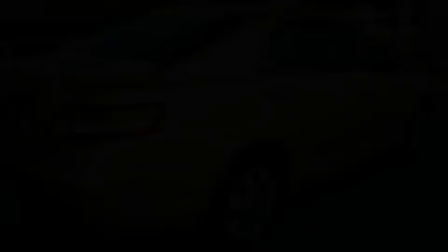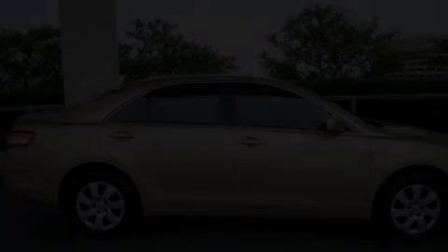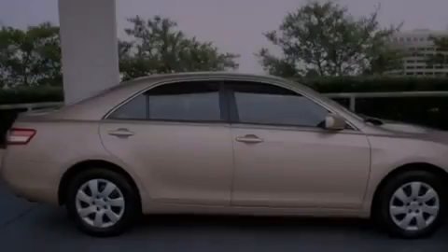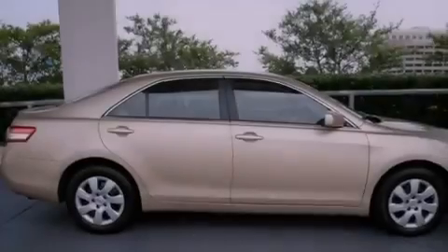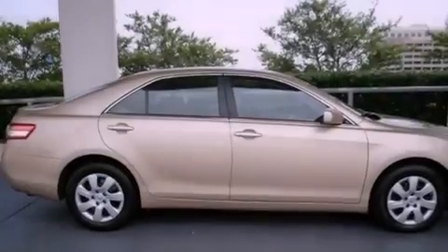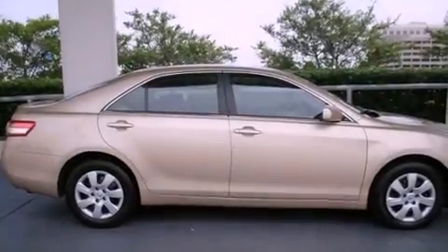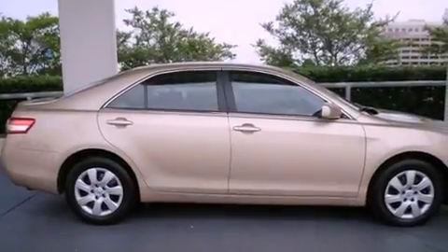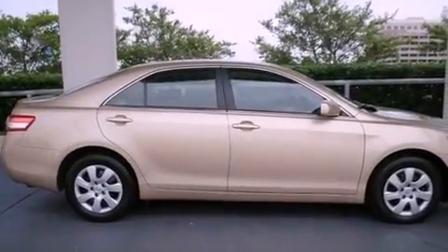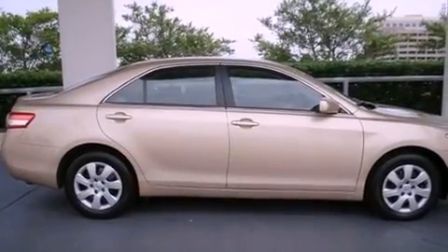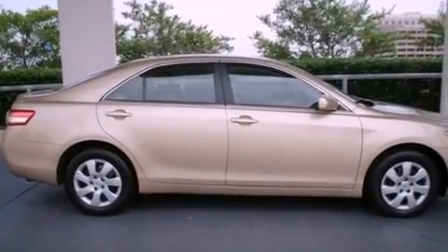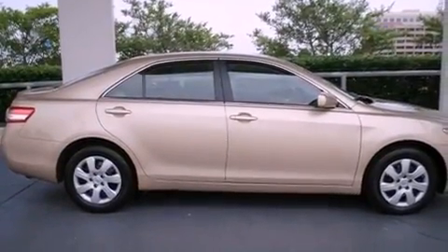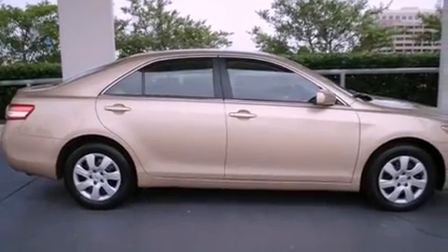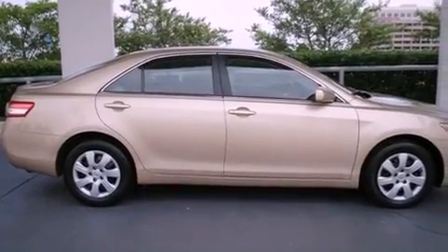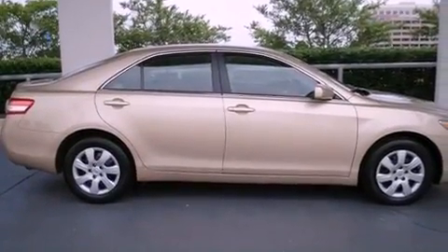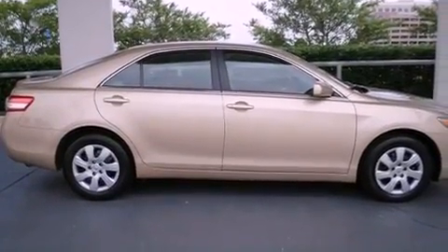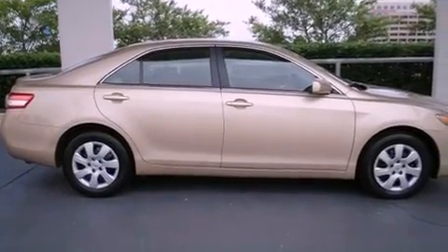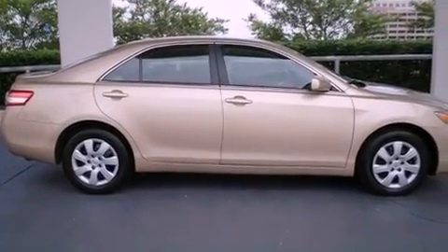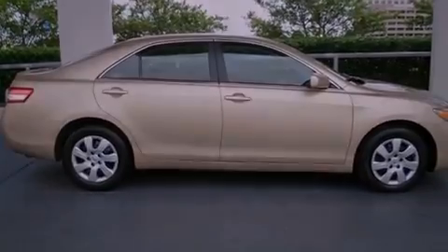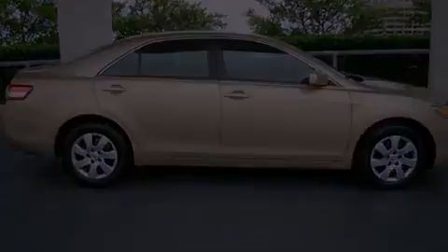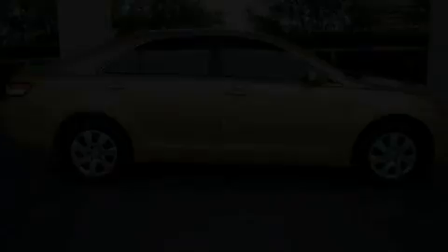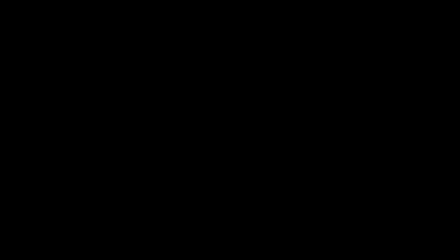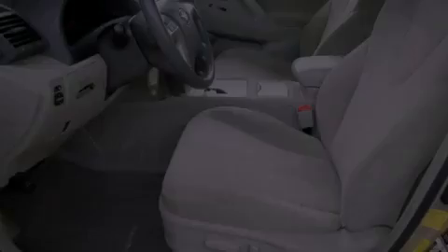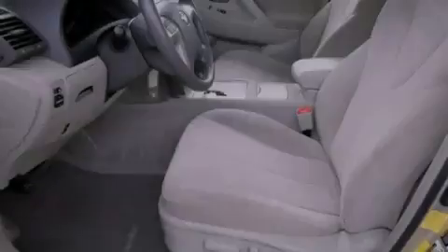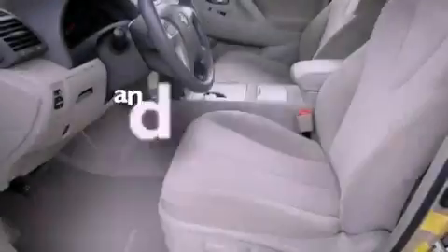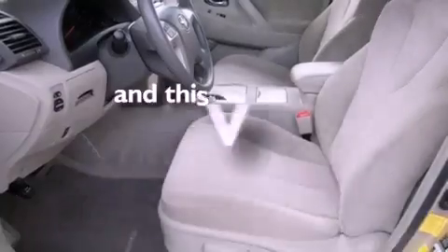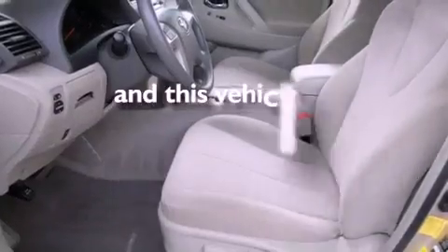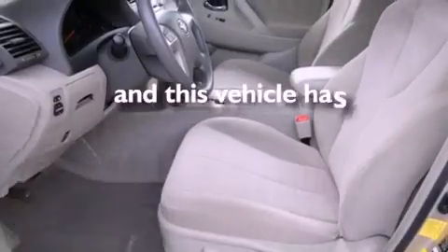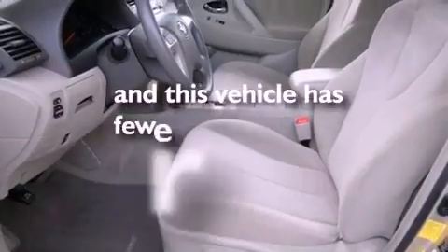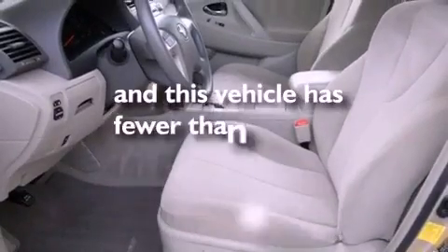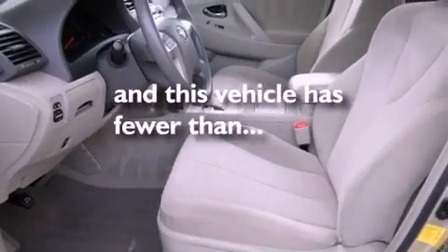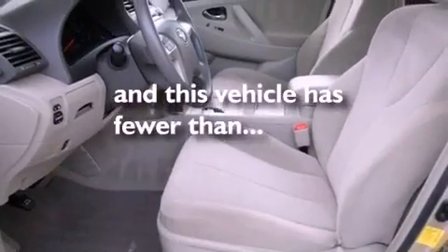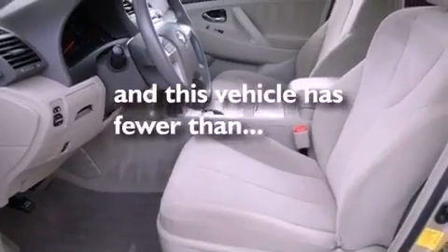Additional features include latch-ready child seat anchors, a multi-function display, air conditioning, and this vehicle has less than 30,000 miles.